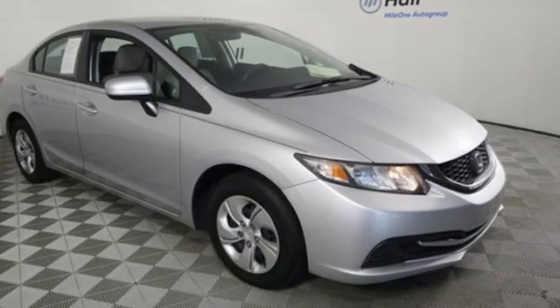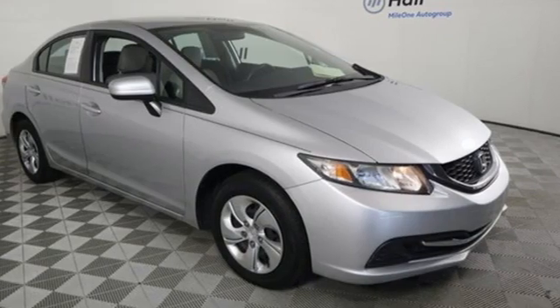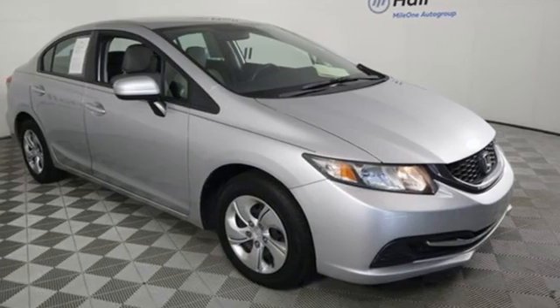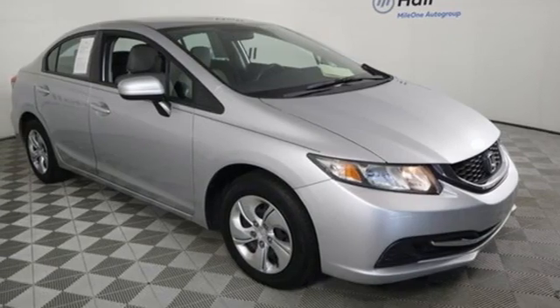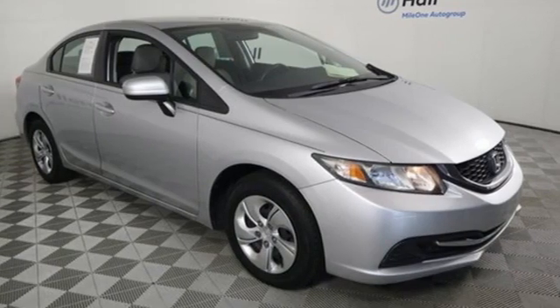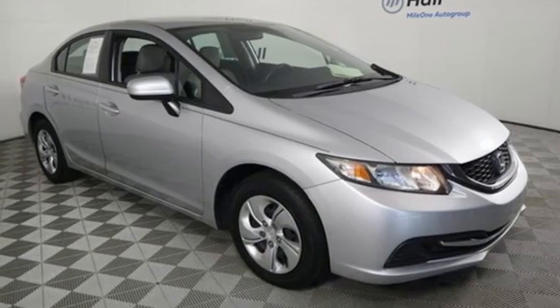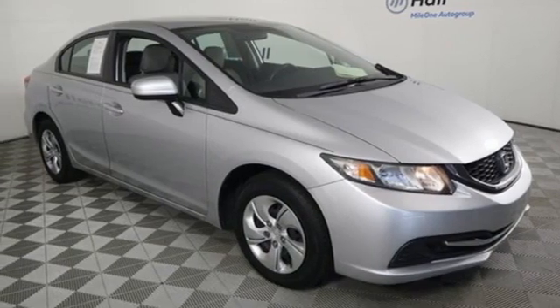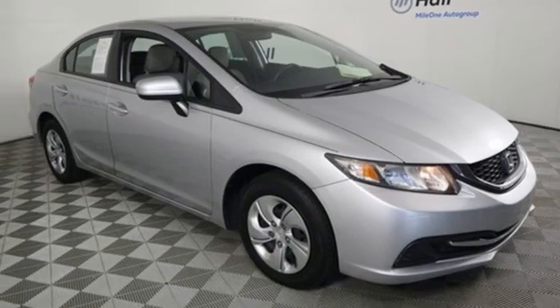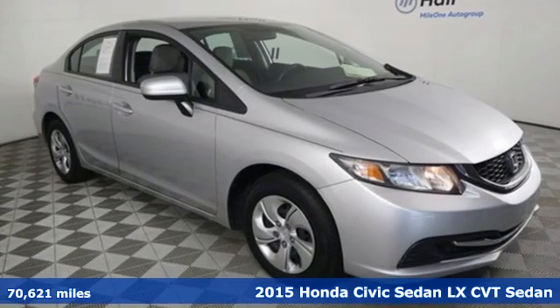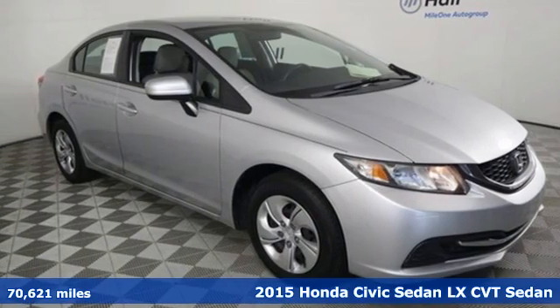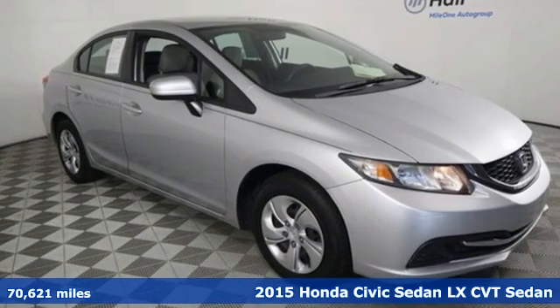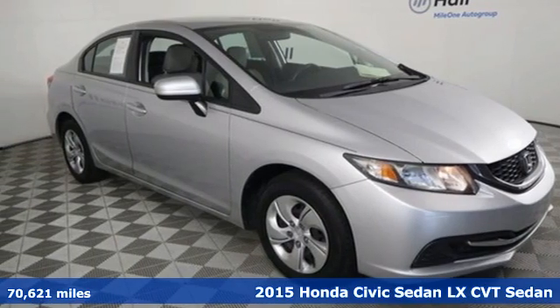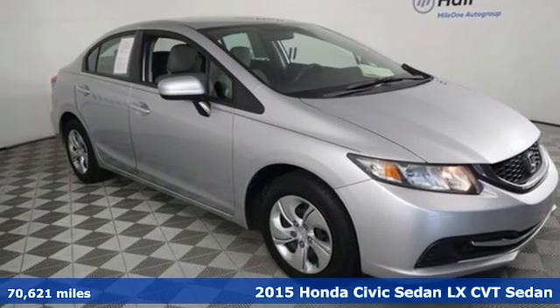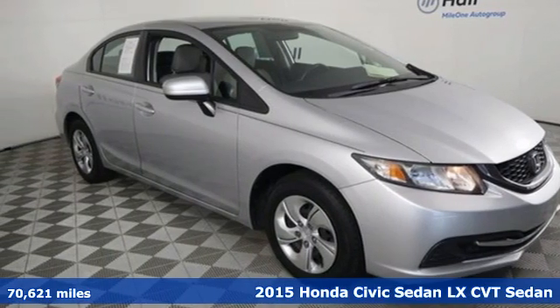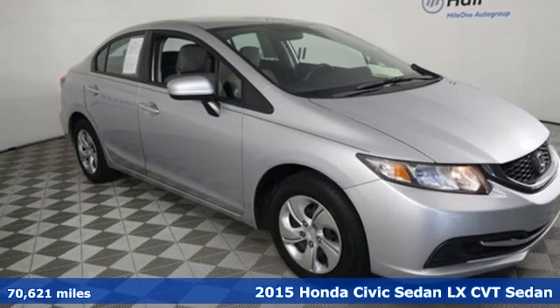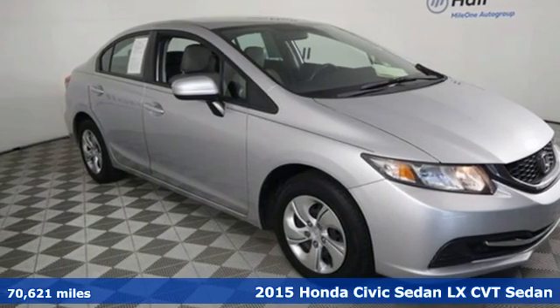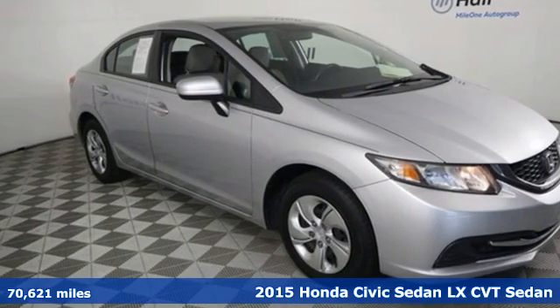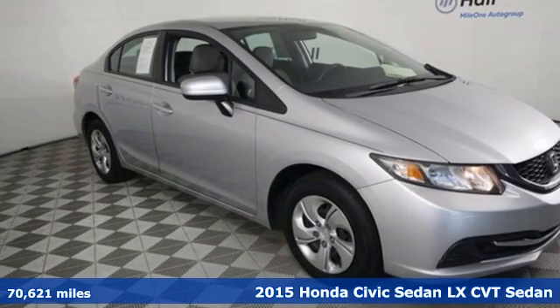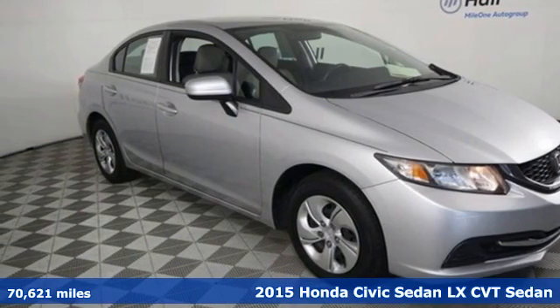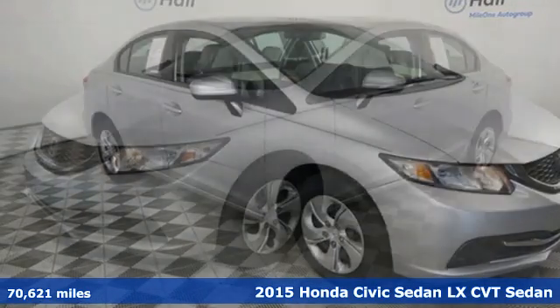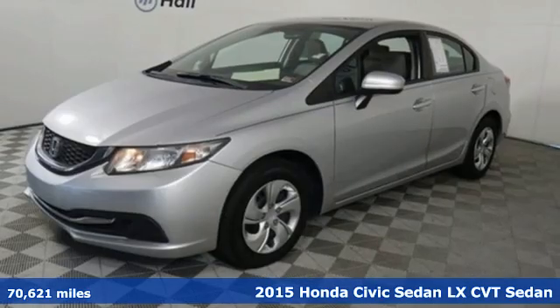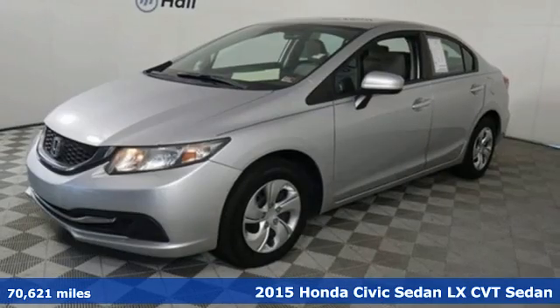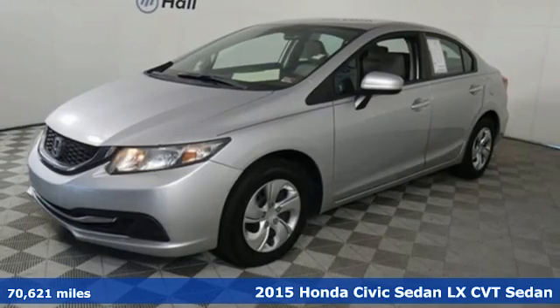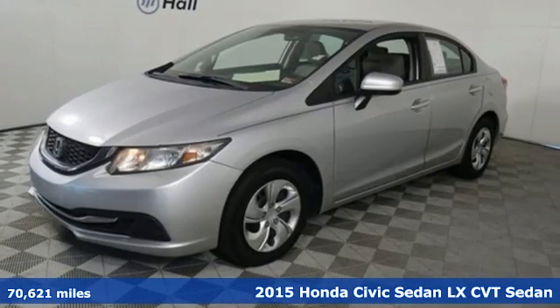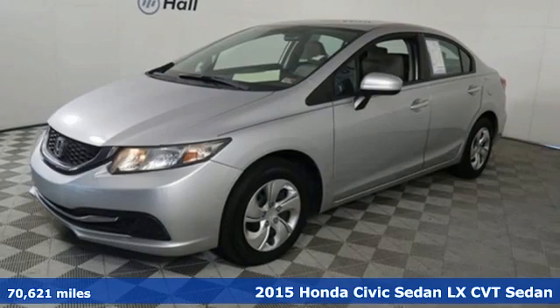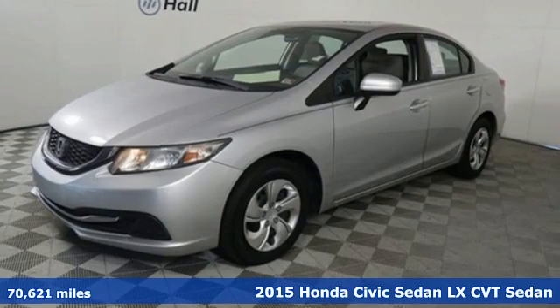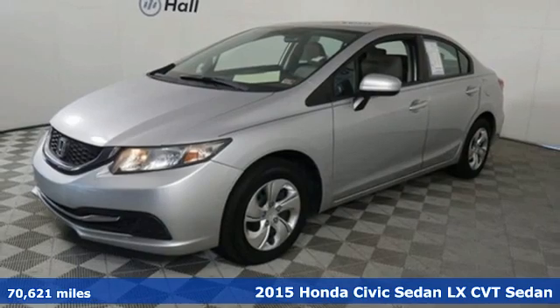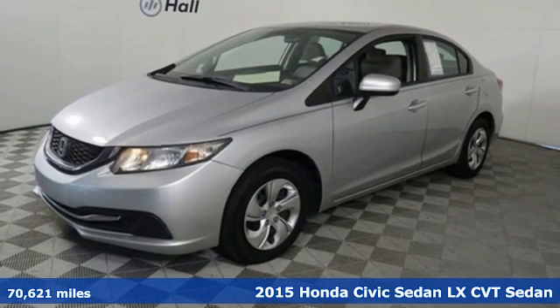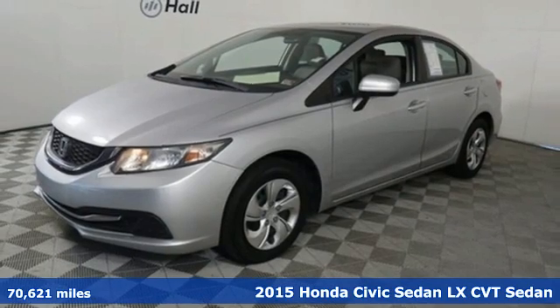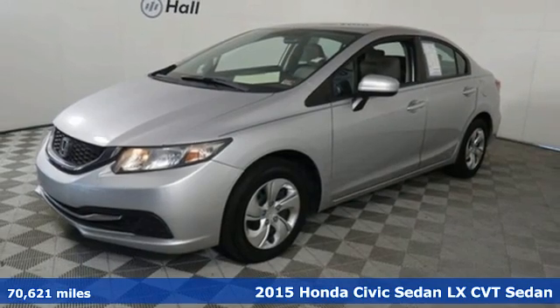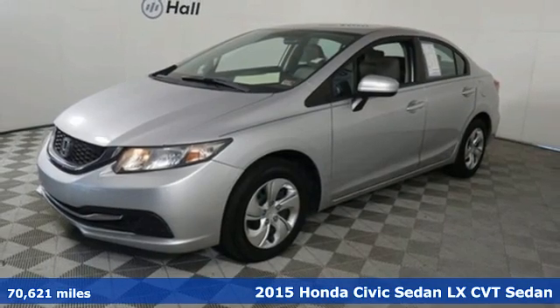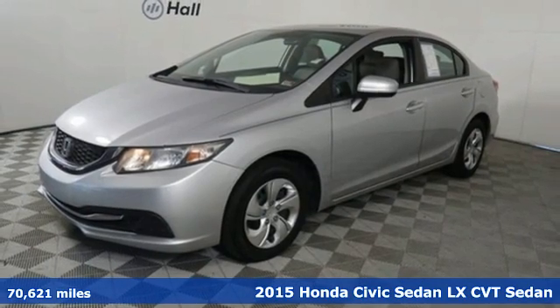It's a 2015 Honda Civic Sedan. Get more mileage out of every drive with this Civic.